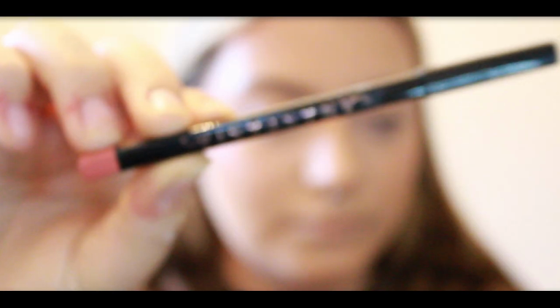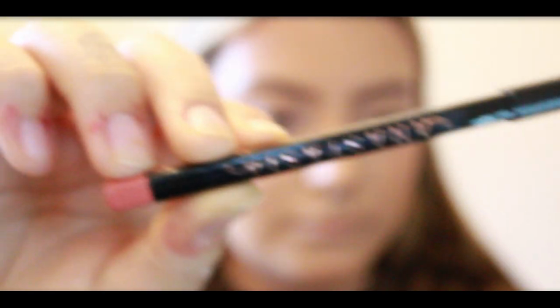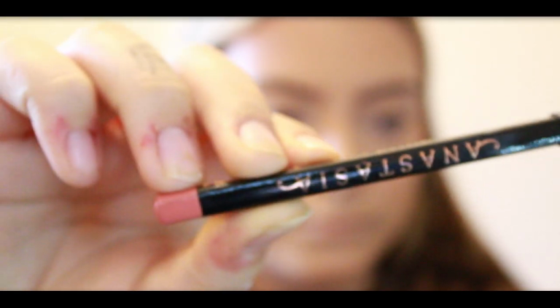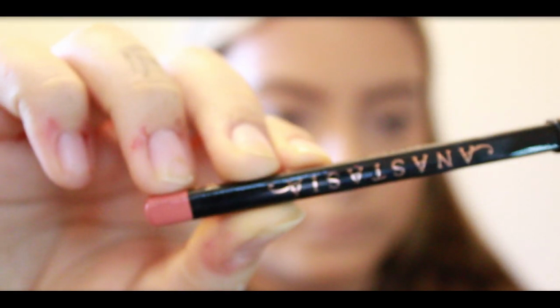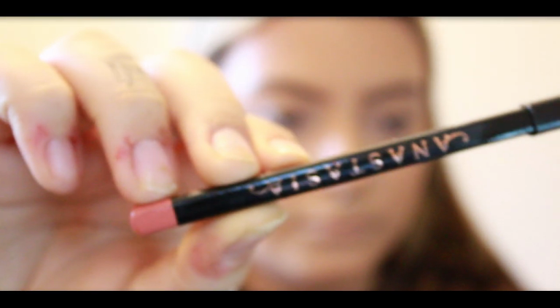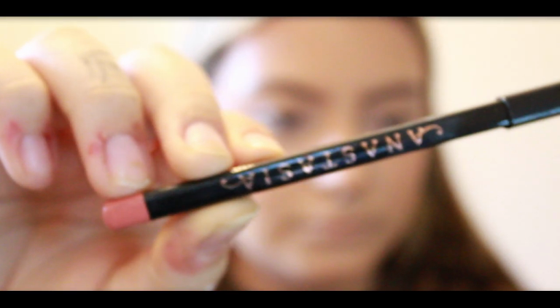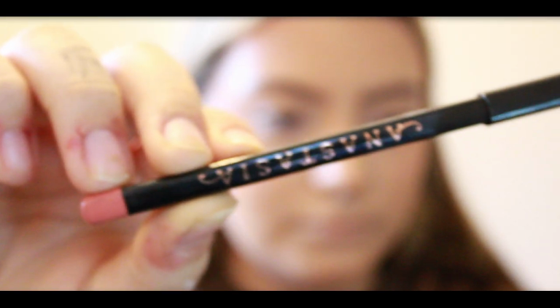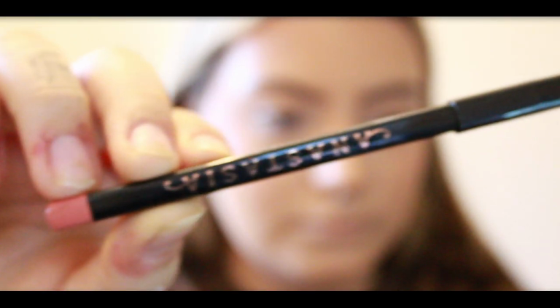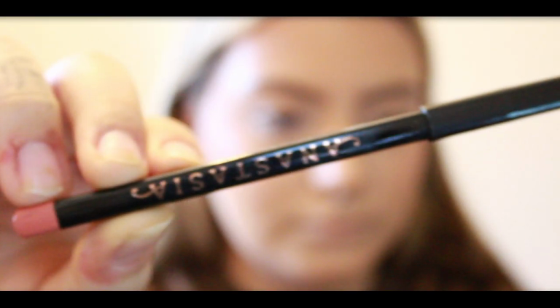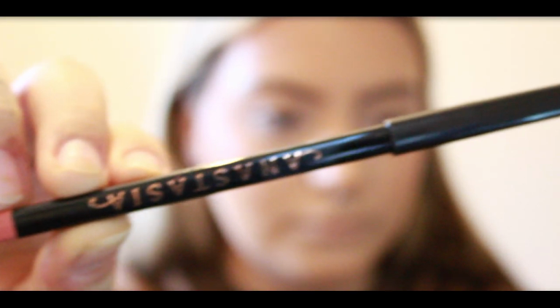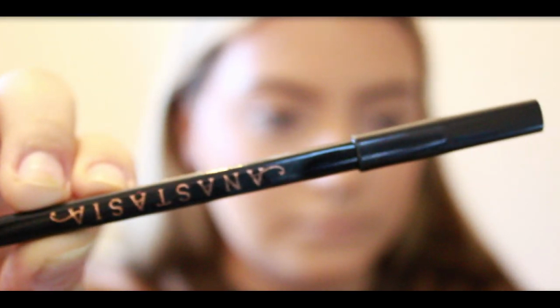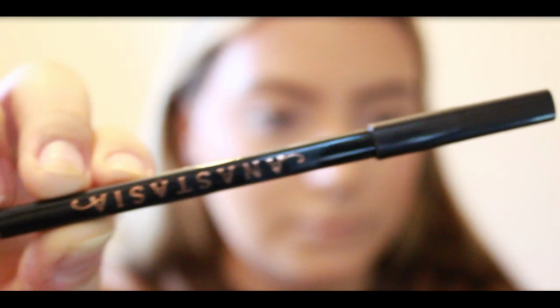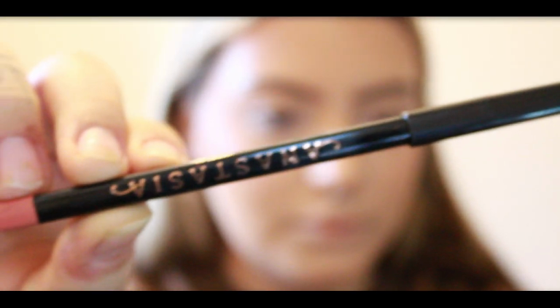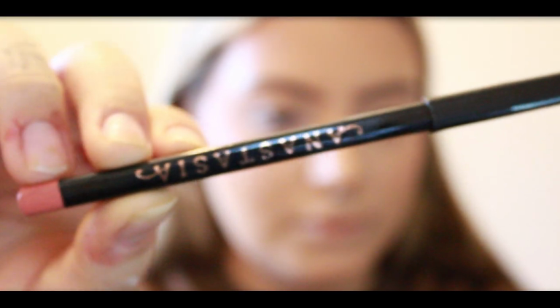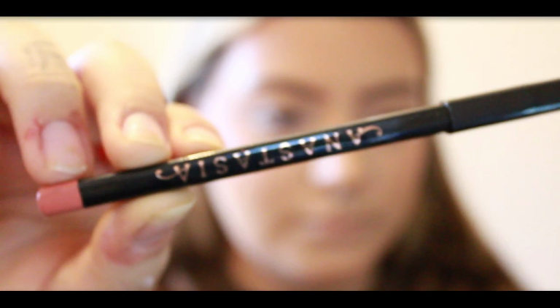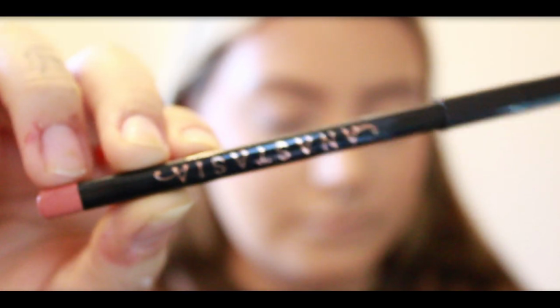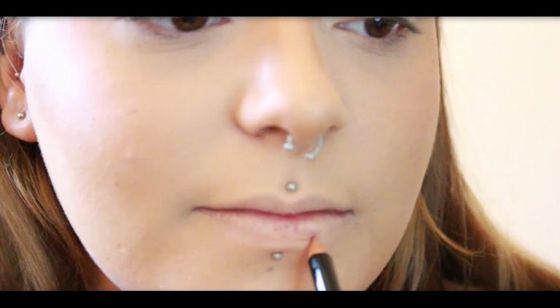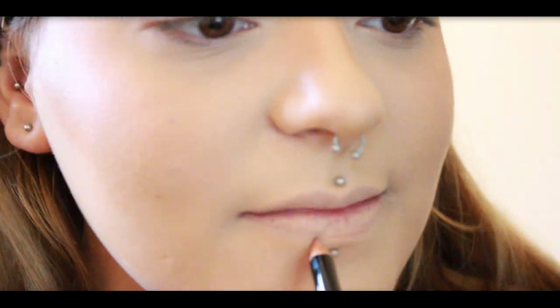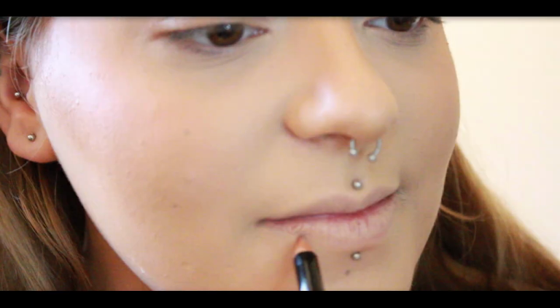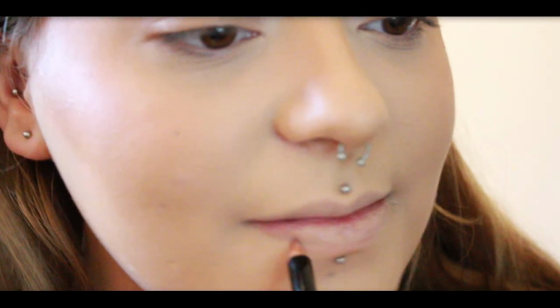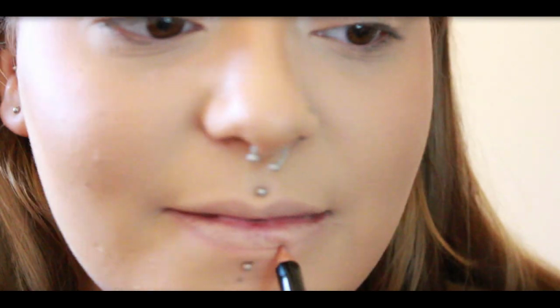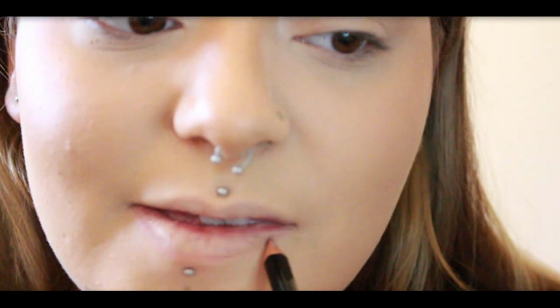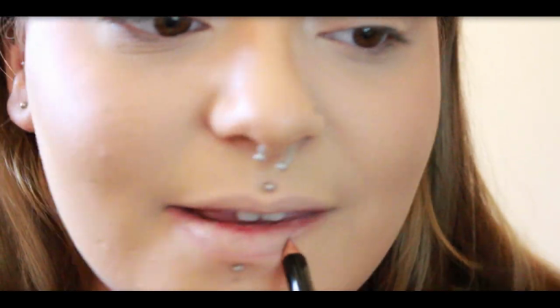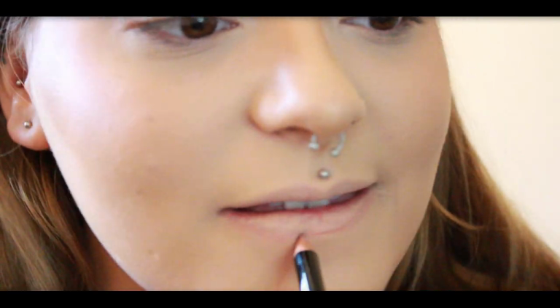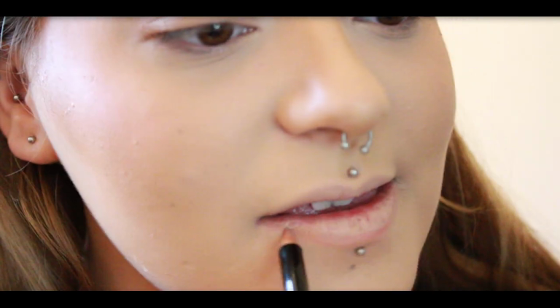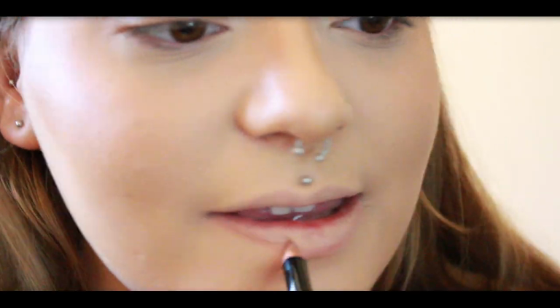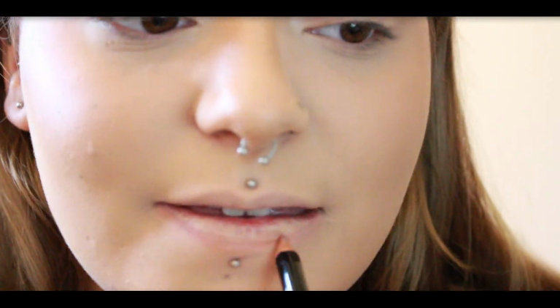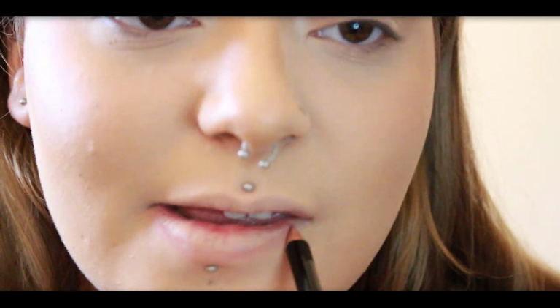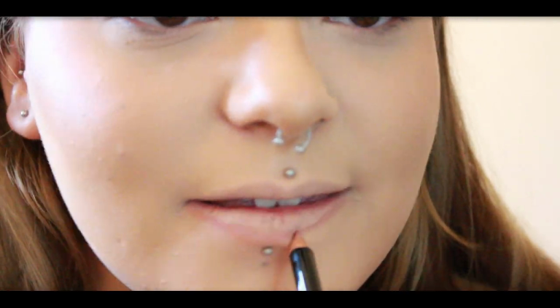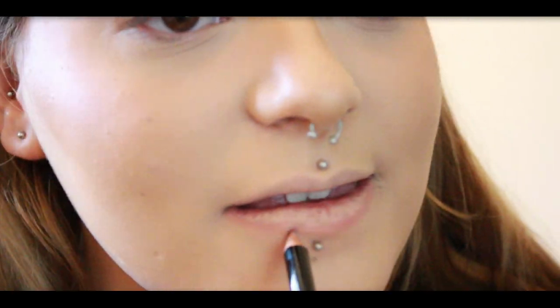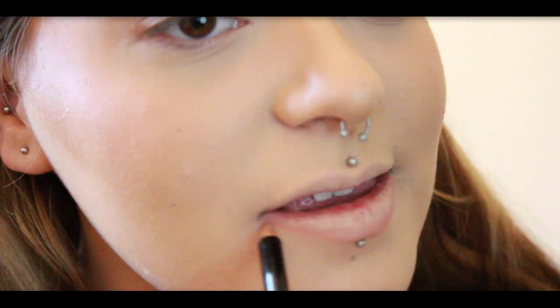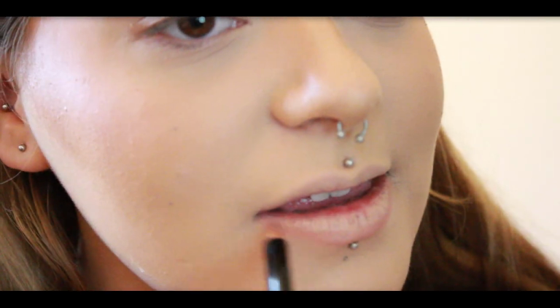Let's finish with lips. I'm outlining with a nude lip liner from Anastasia and topping it off with the Revolution Nude Lipstick.